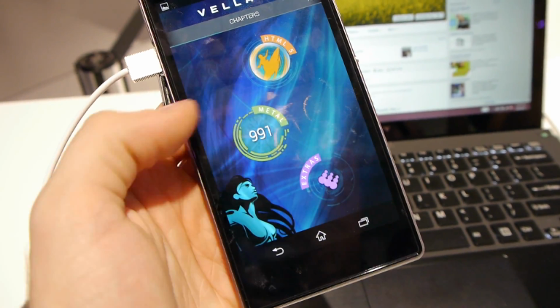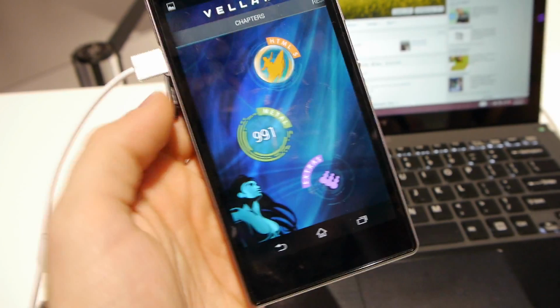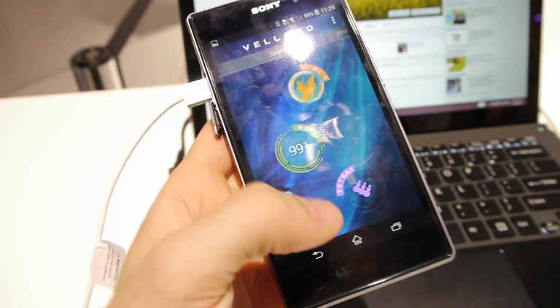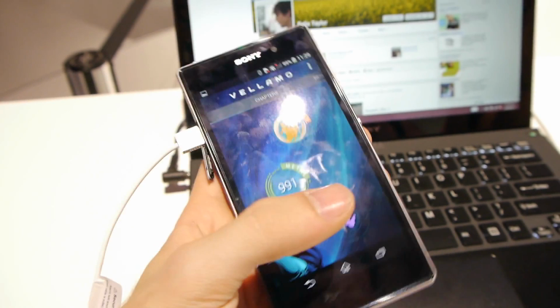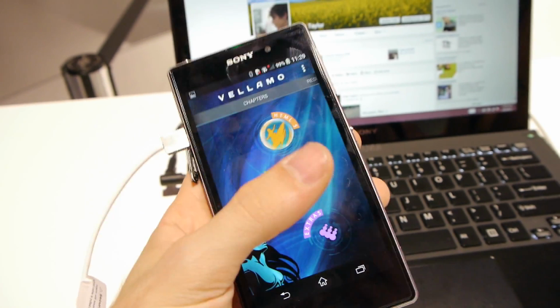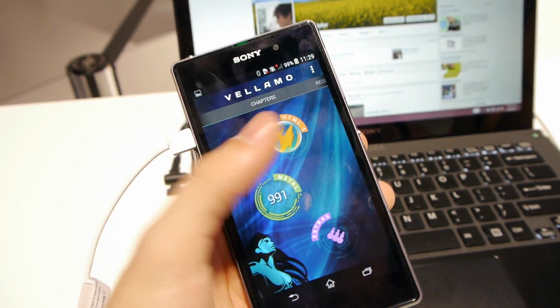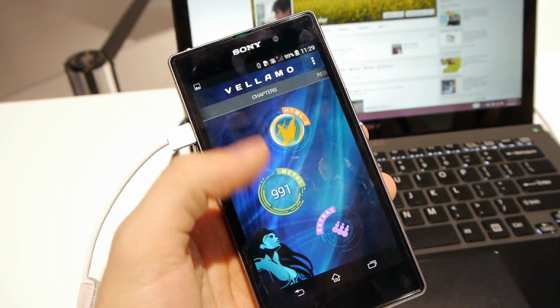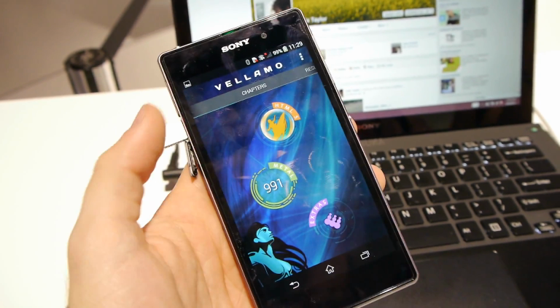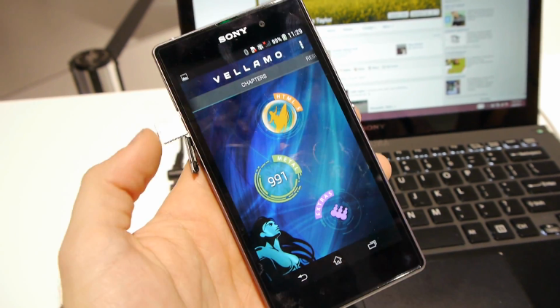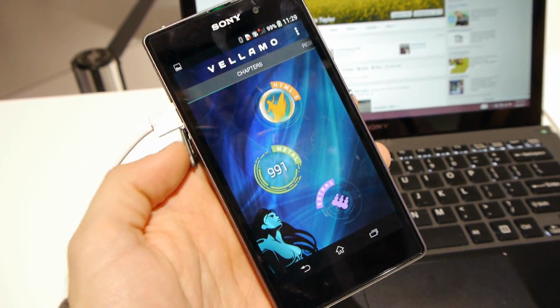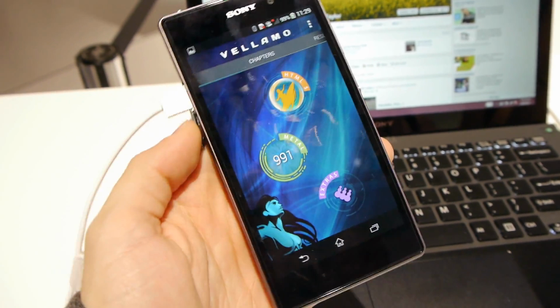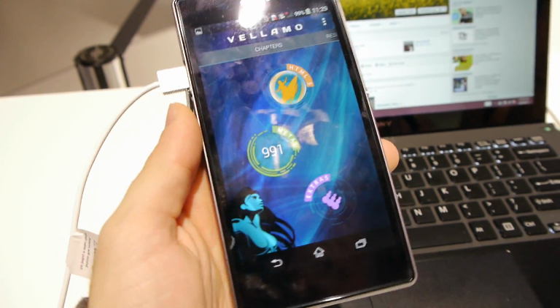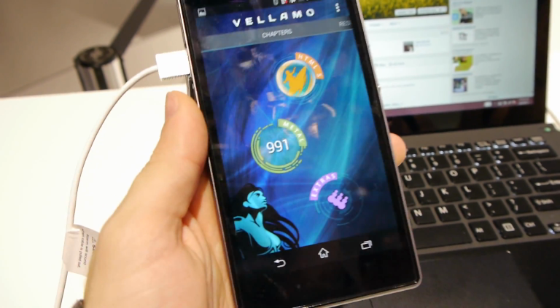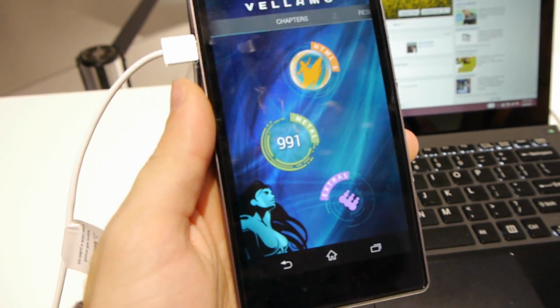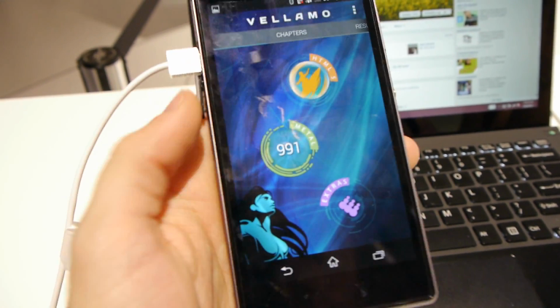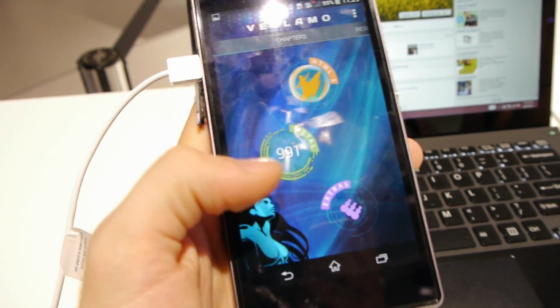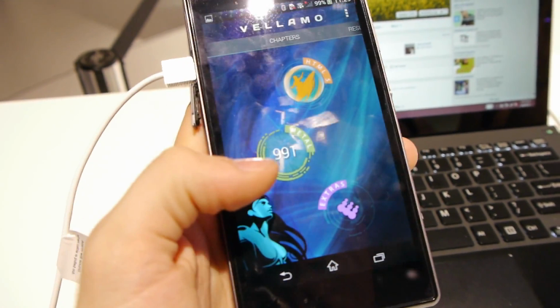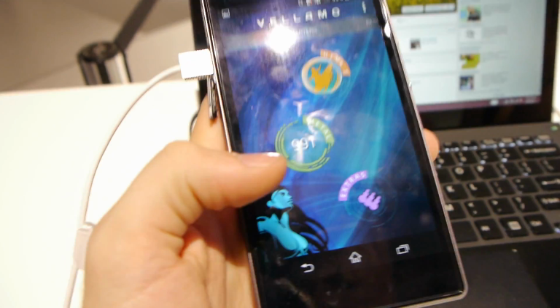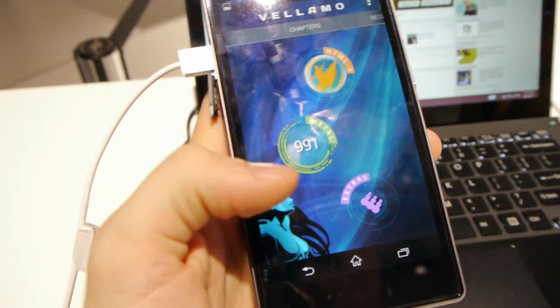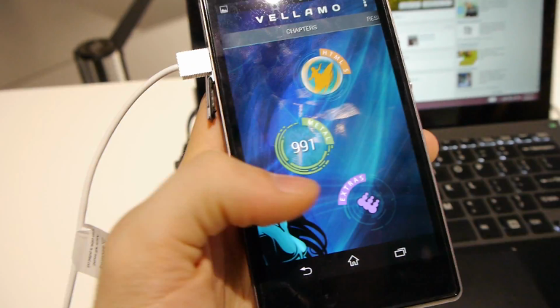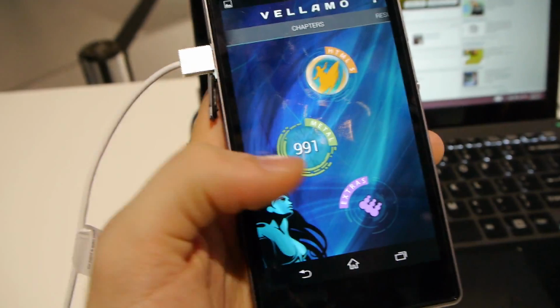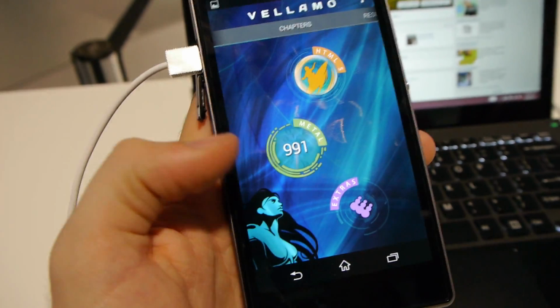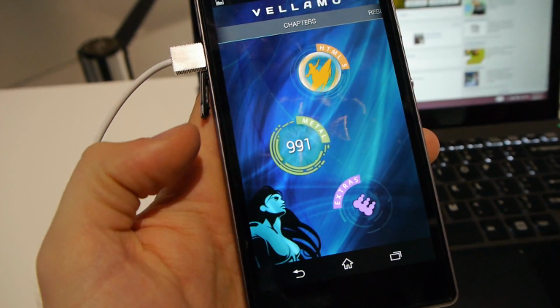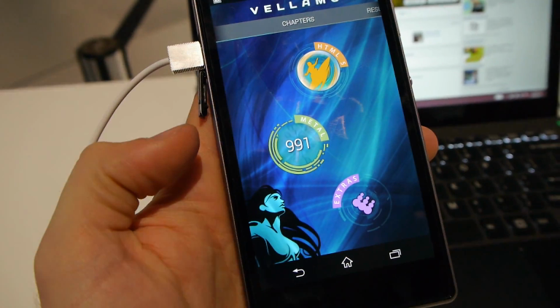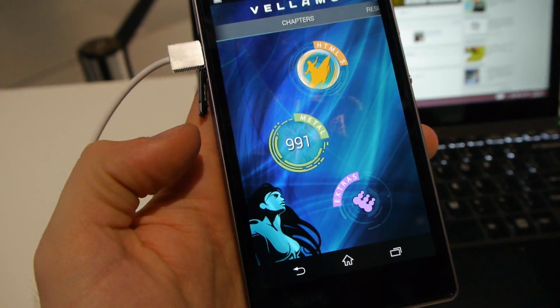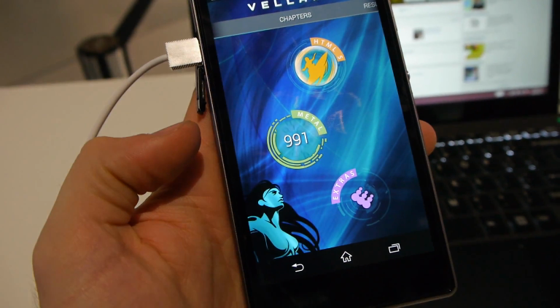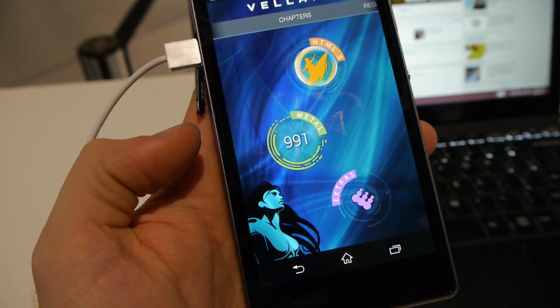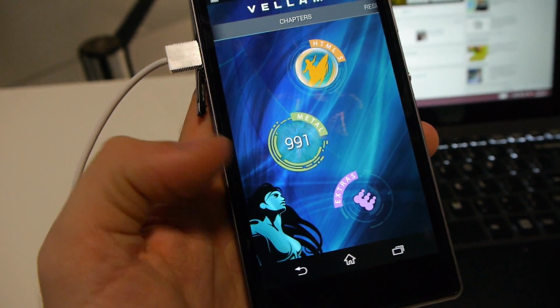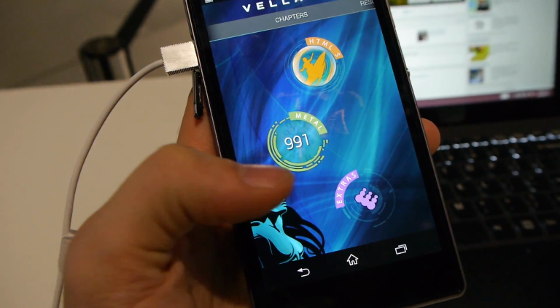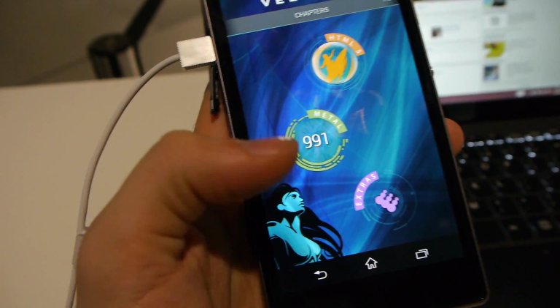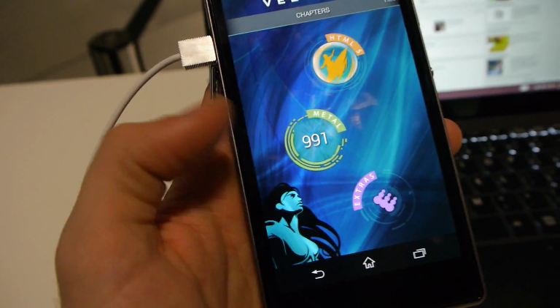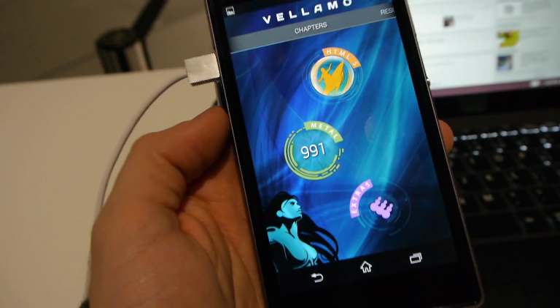Finally, we ran the Venomo benchmark, the metal parts test, which tests the internals of the device, where we got 991 — a very, very good result.